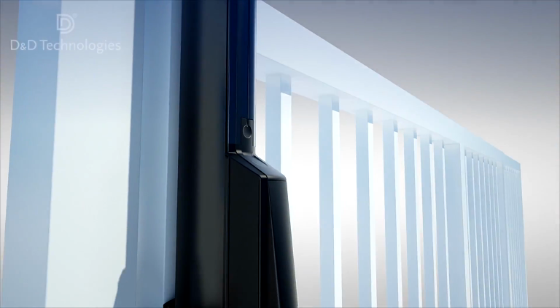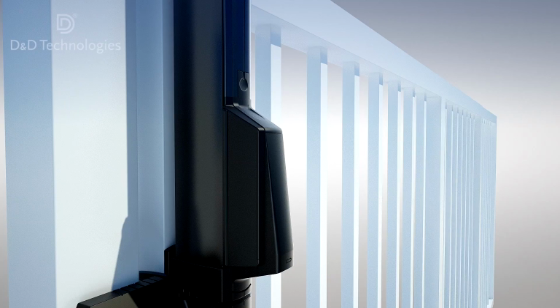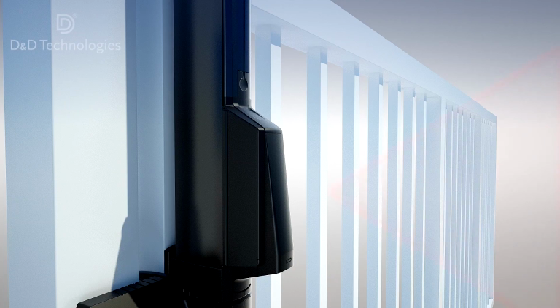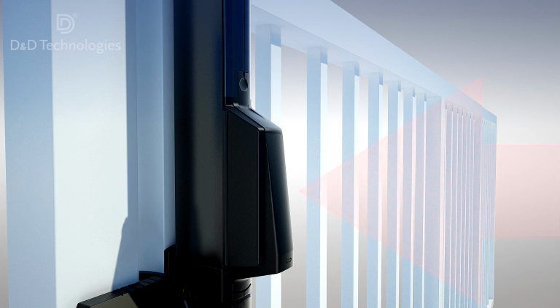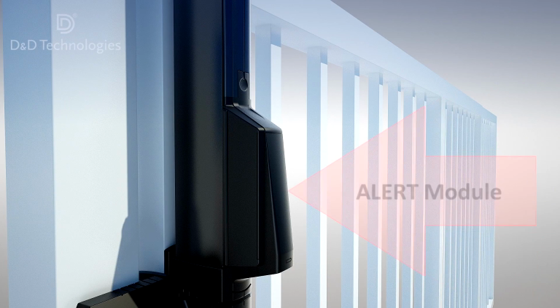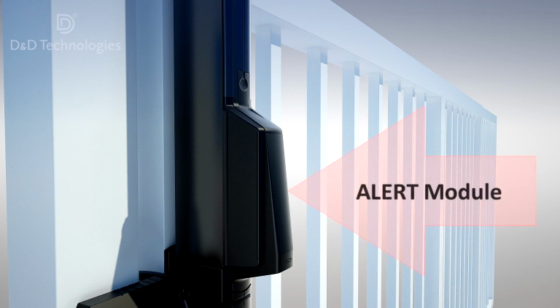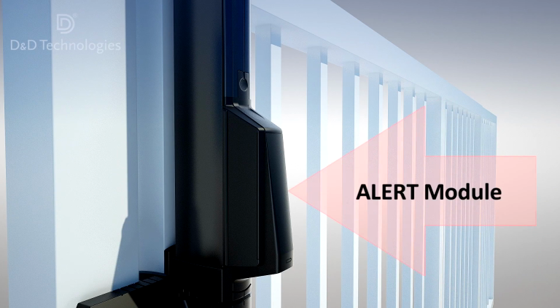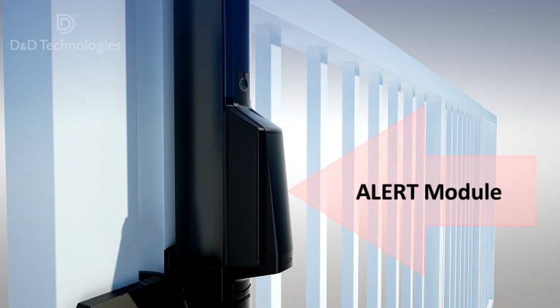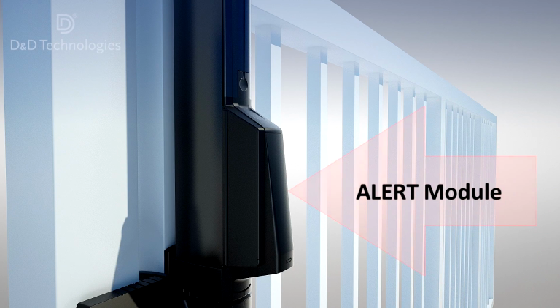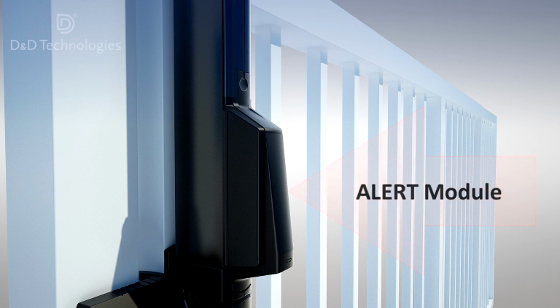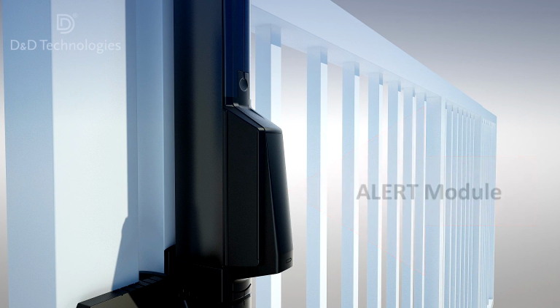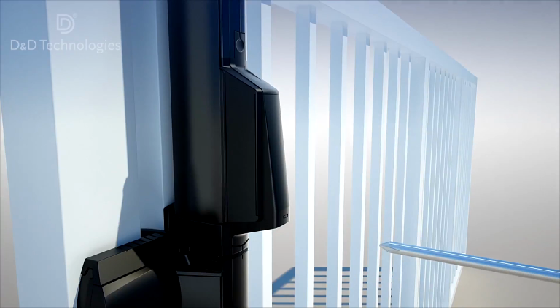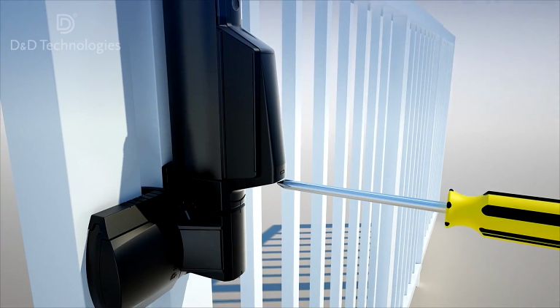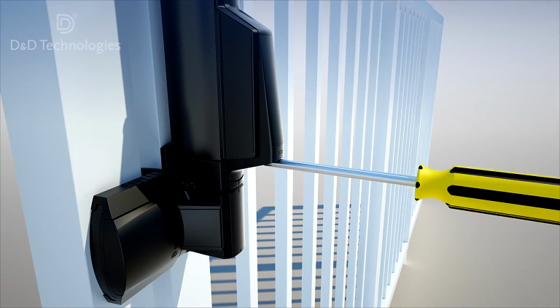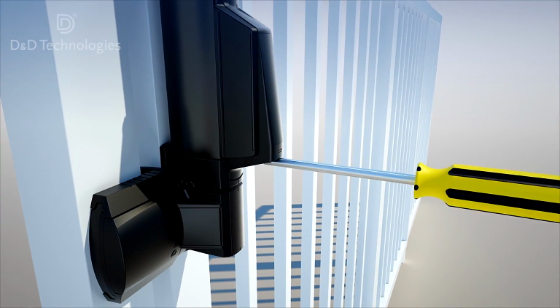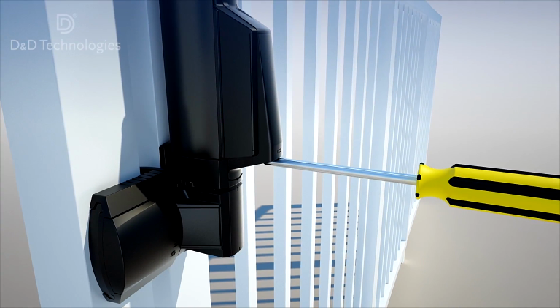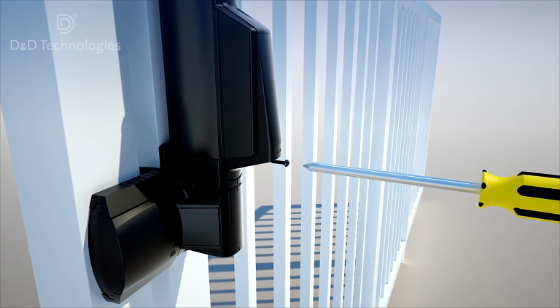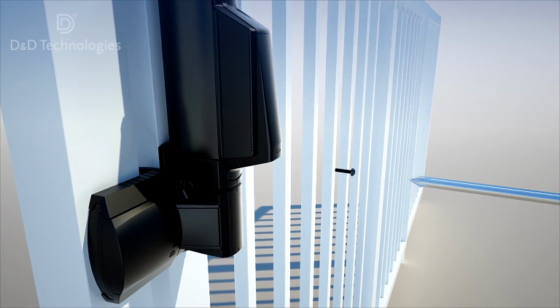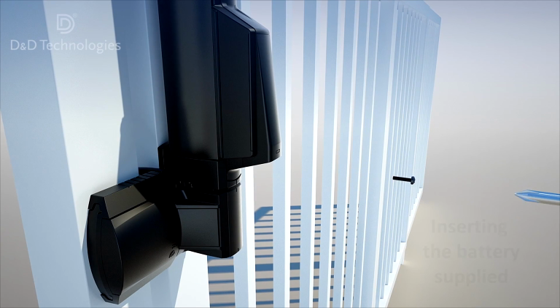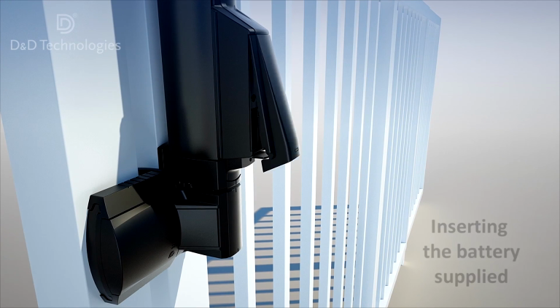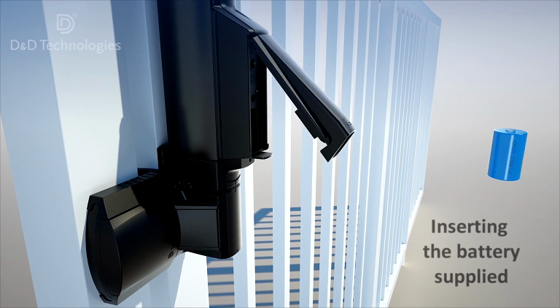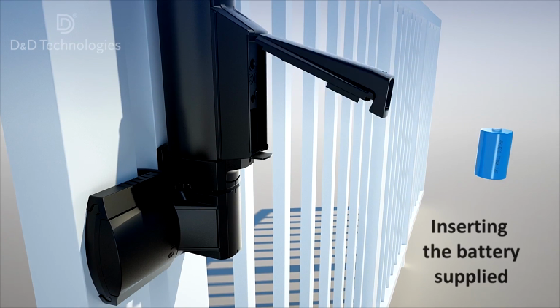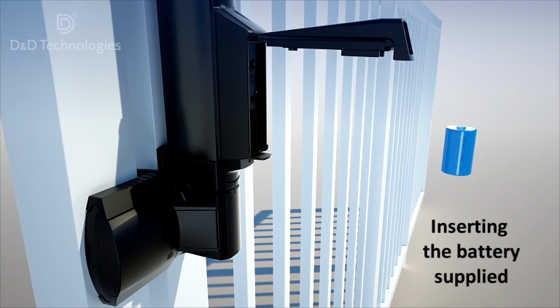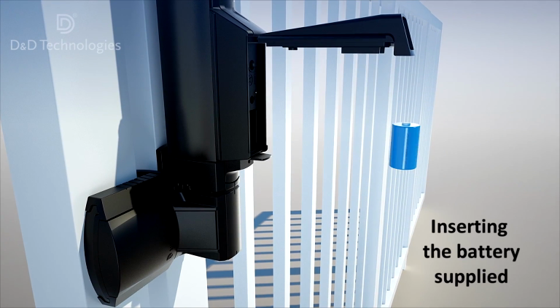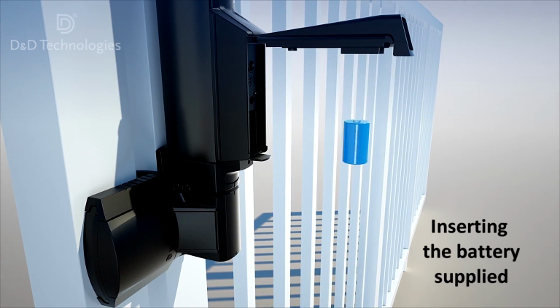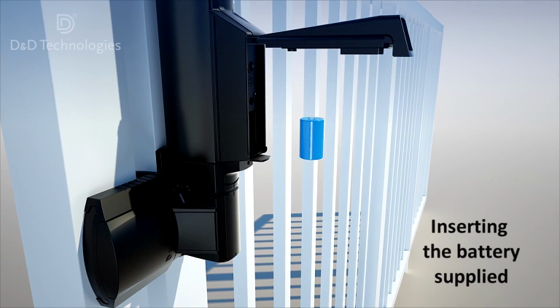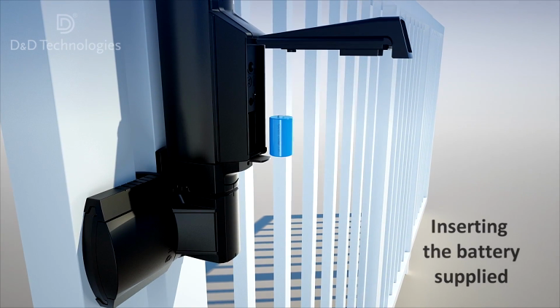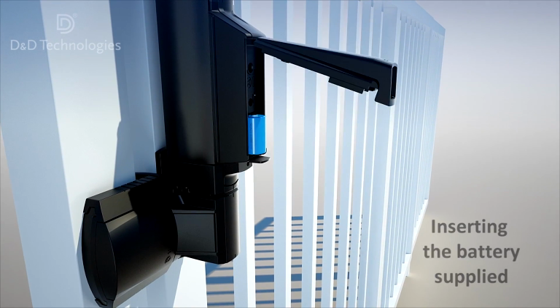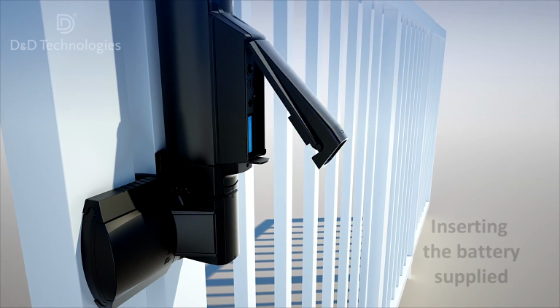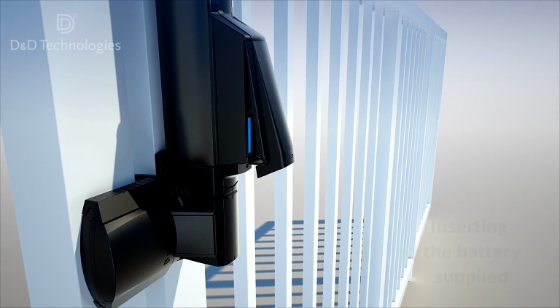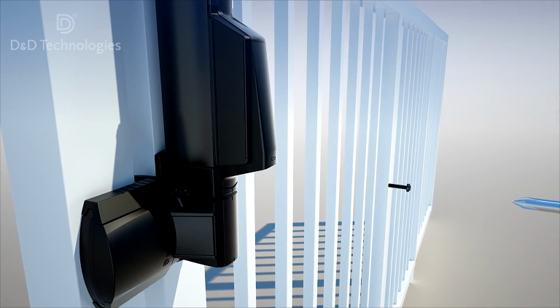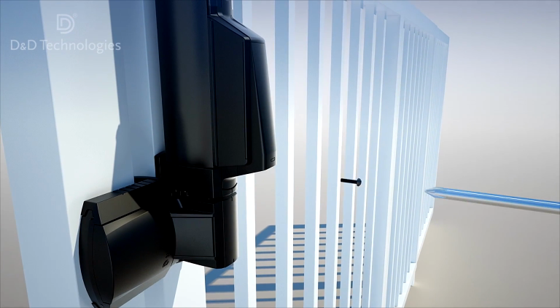The final requirement is to insert the battery supplied into the Alert's electronic module. See the product manual for specific details.